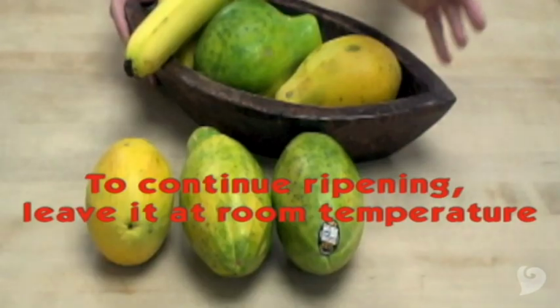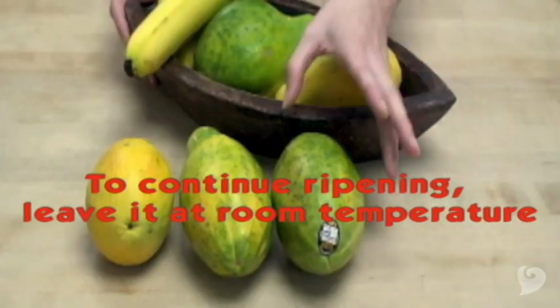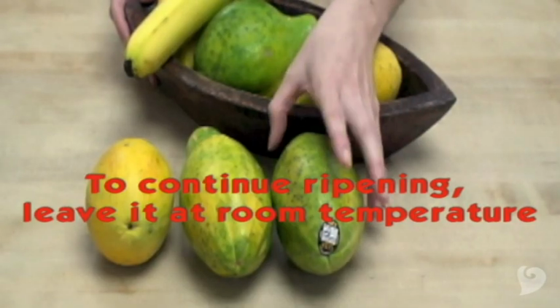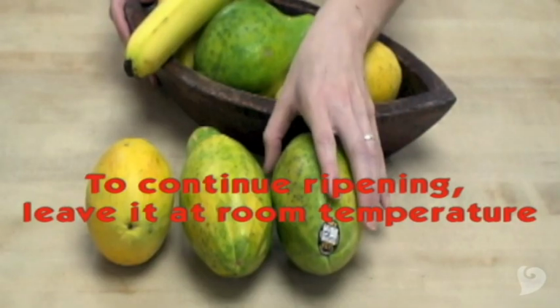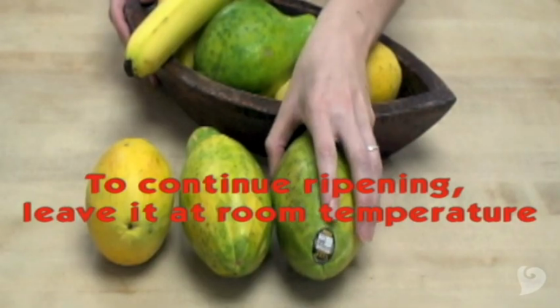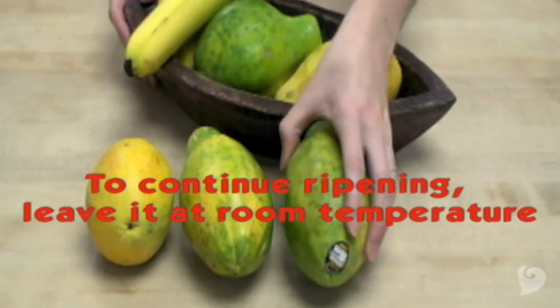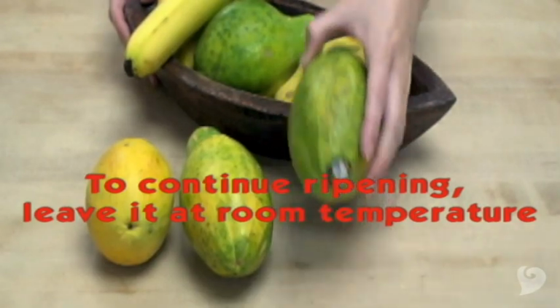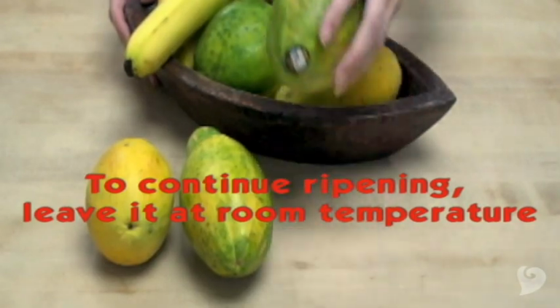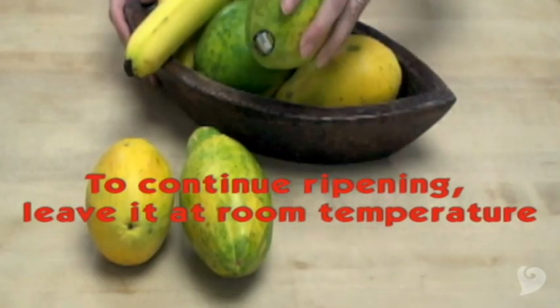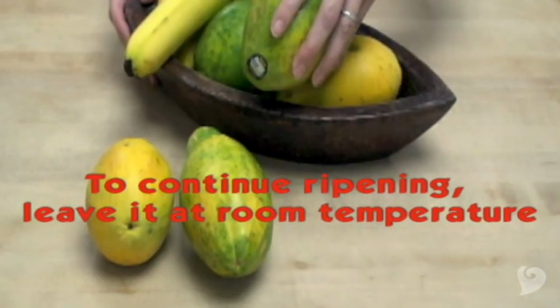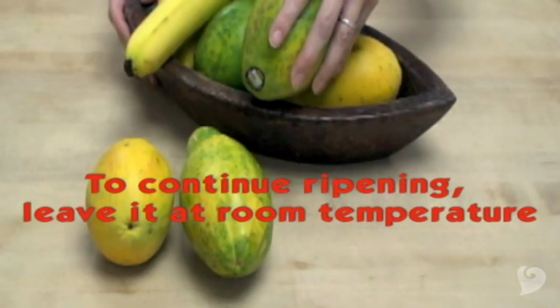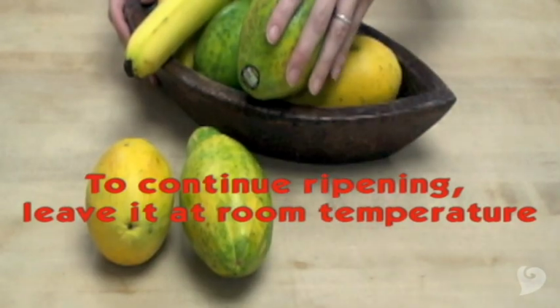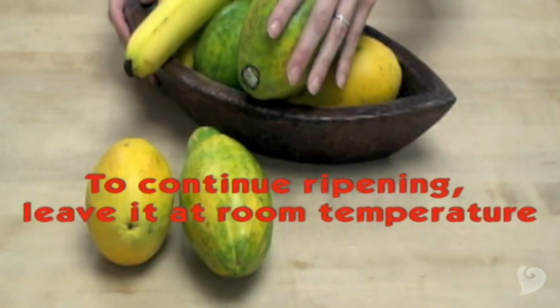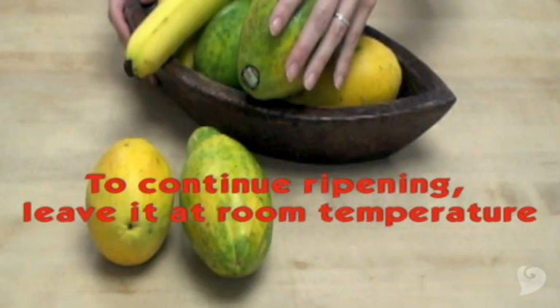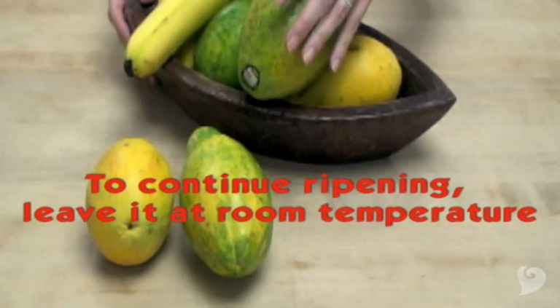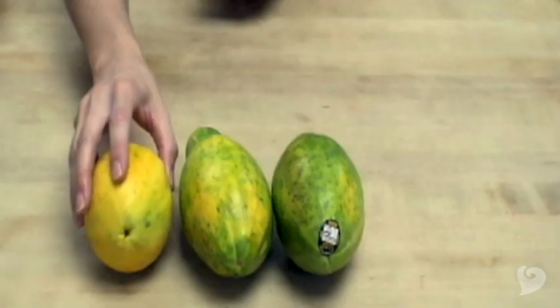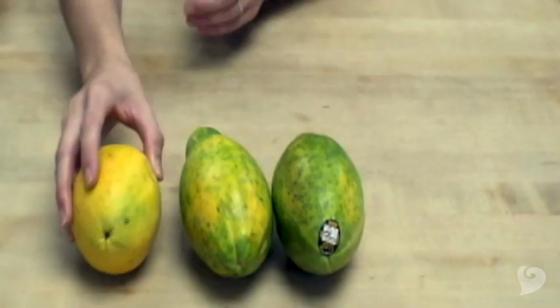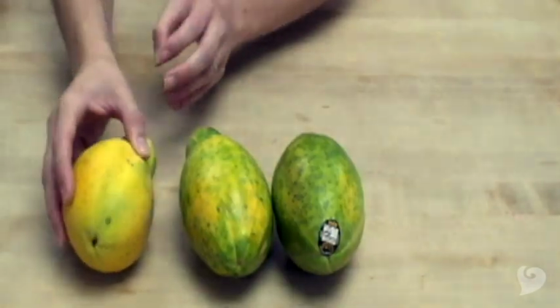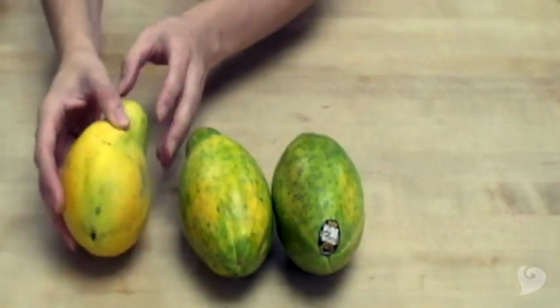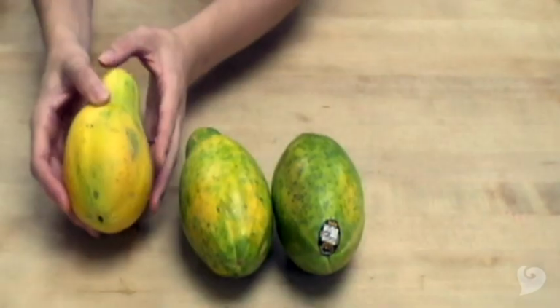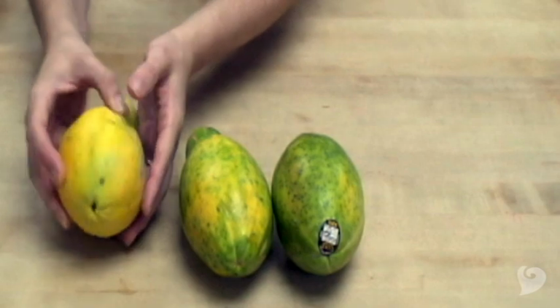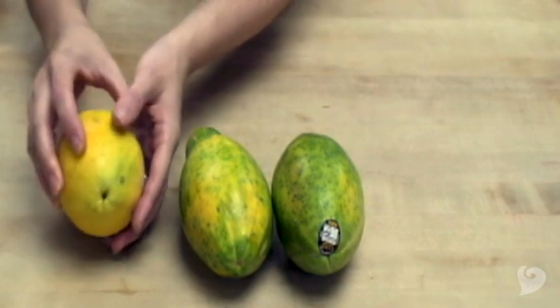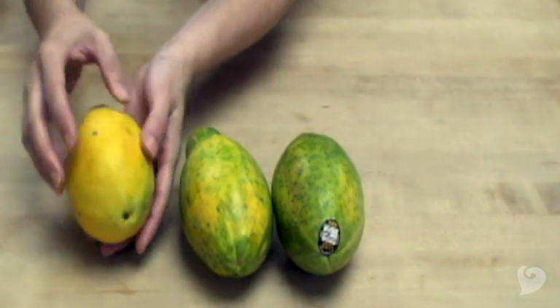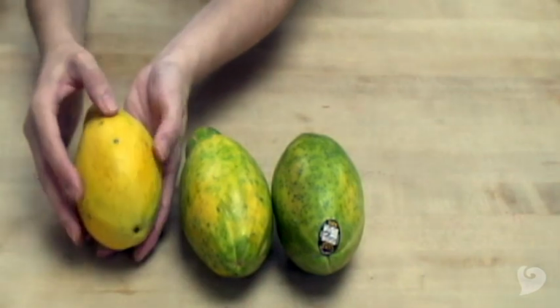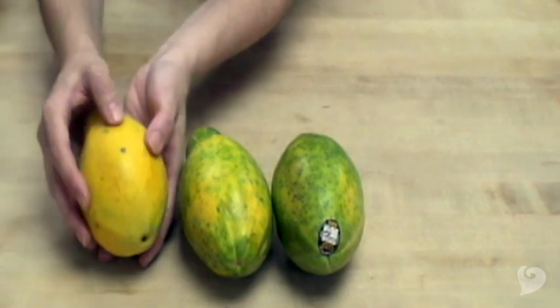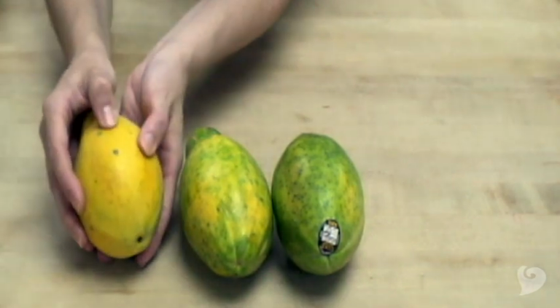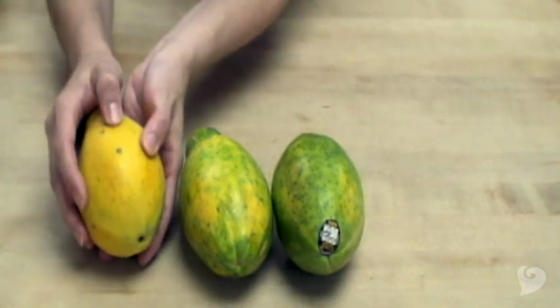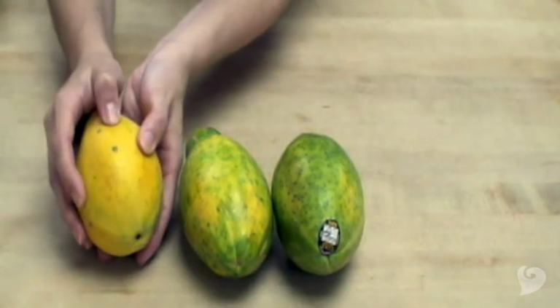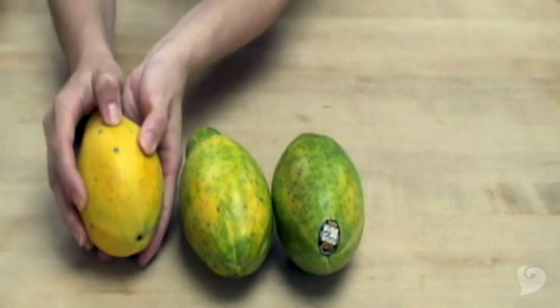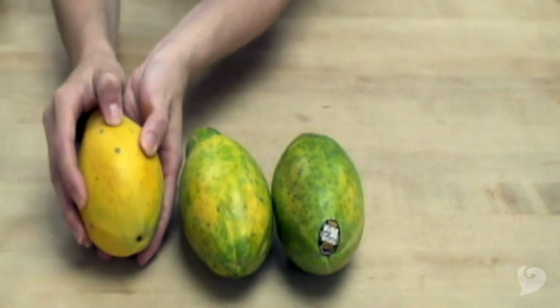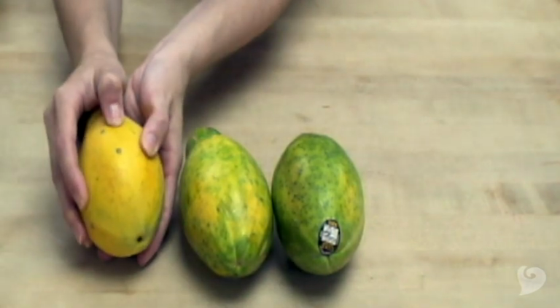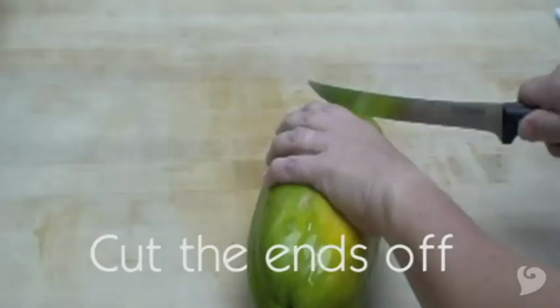When a papaya is ripe, it will be about 75% yellow and will give to gentle pressure.